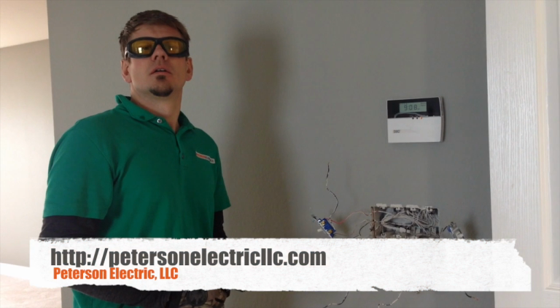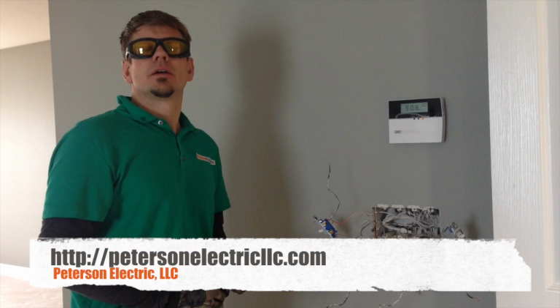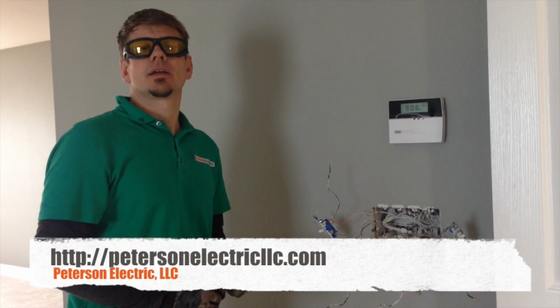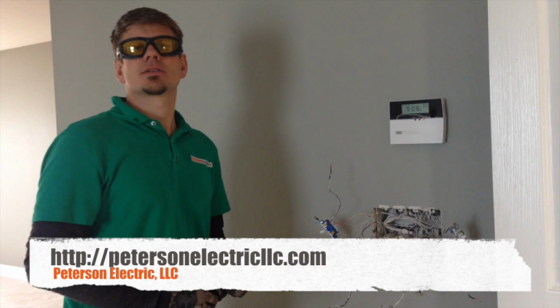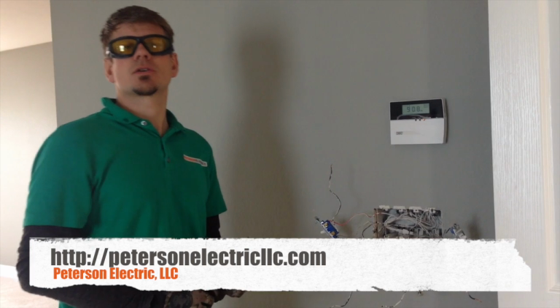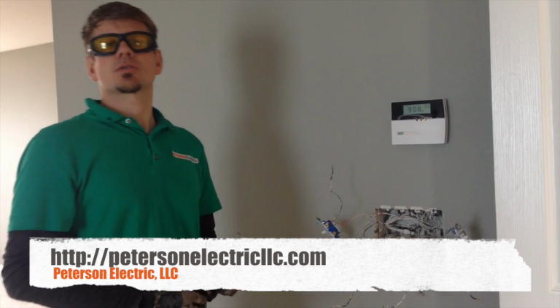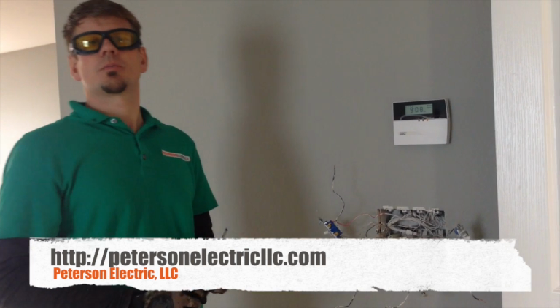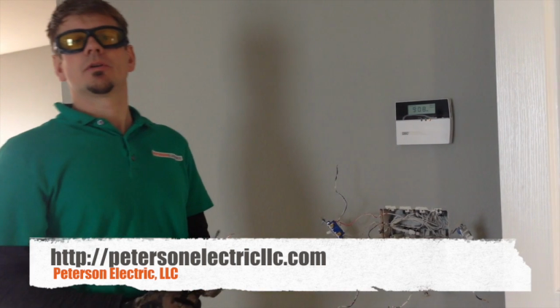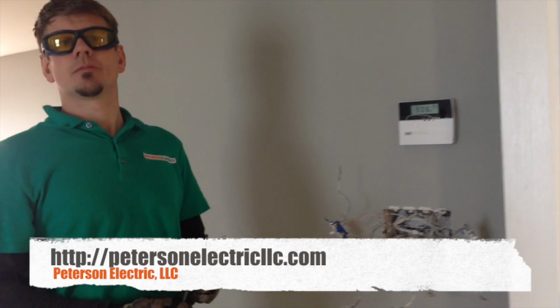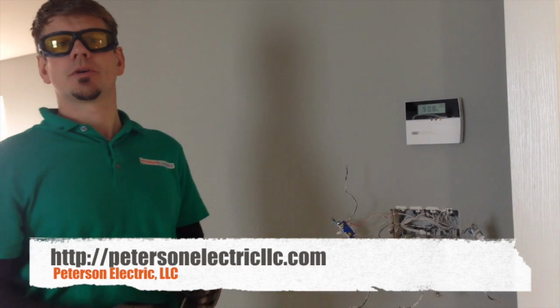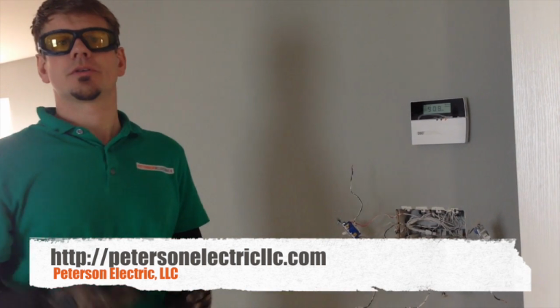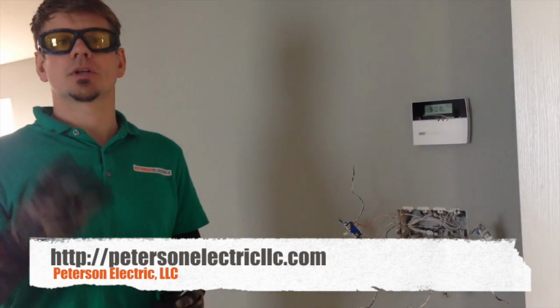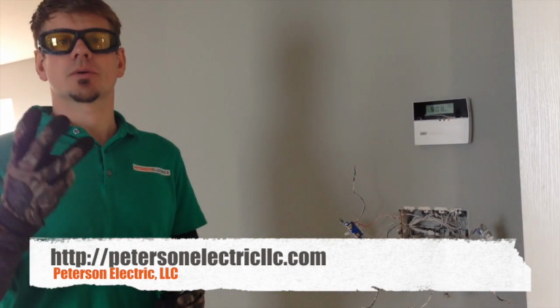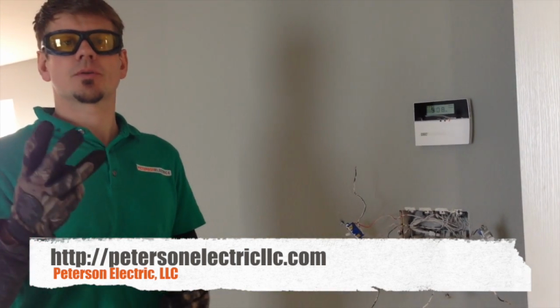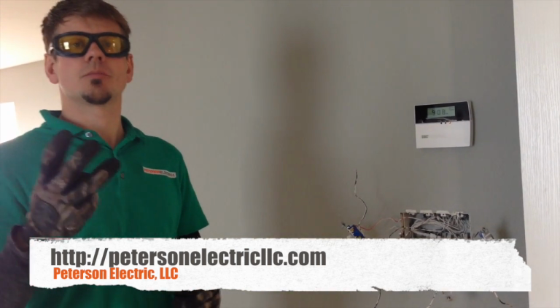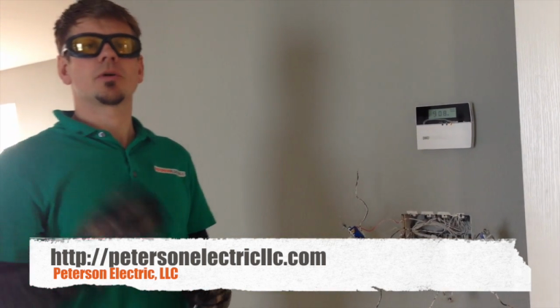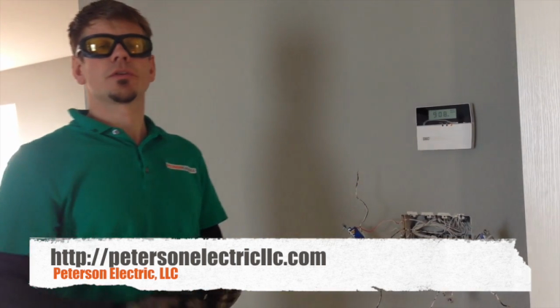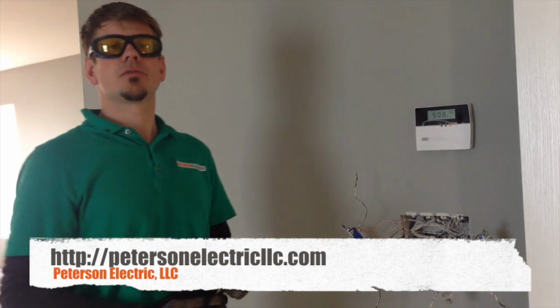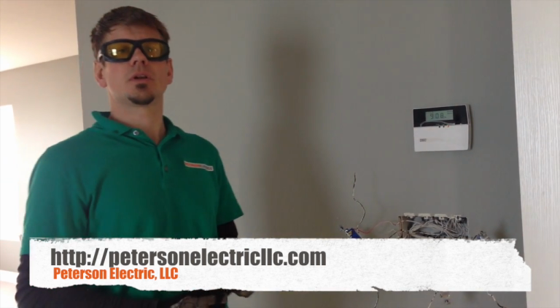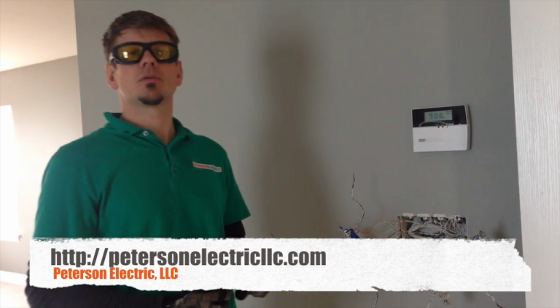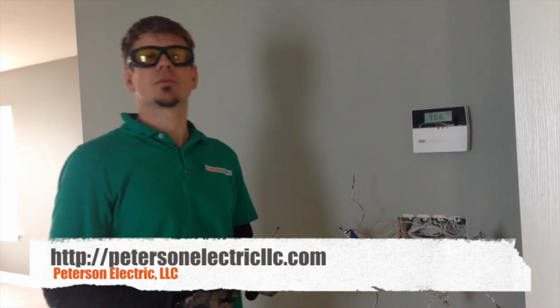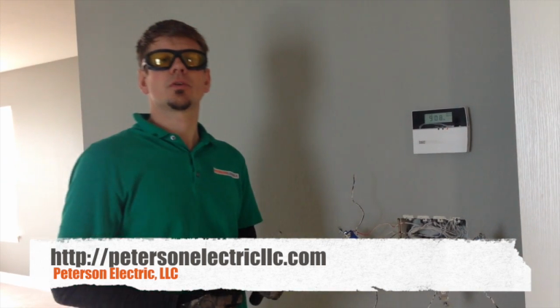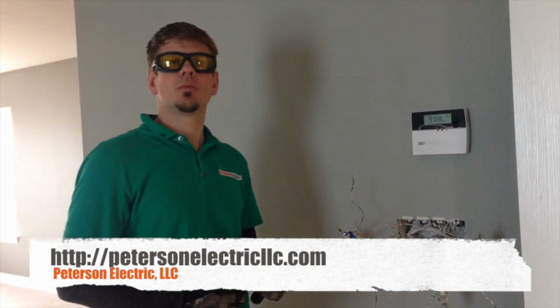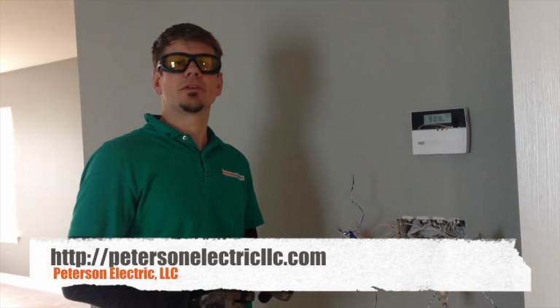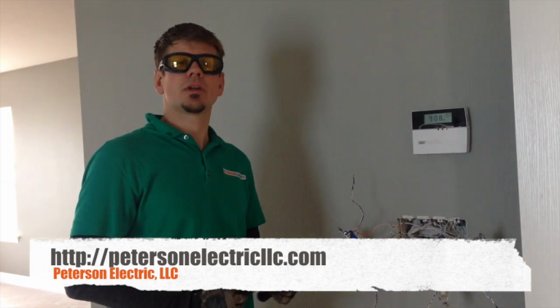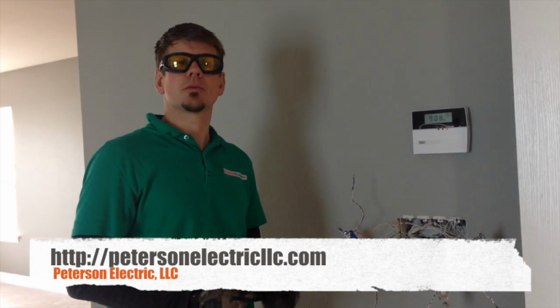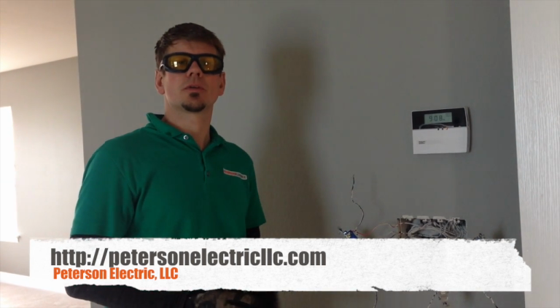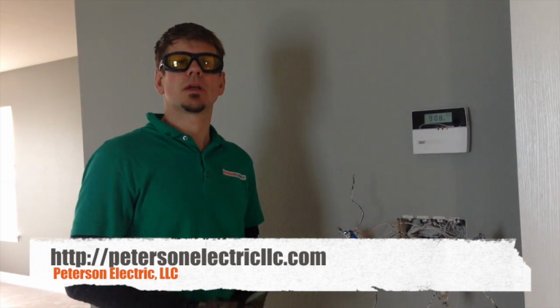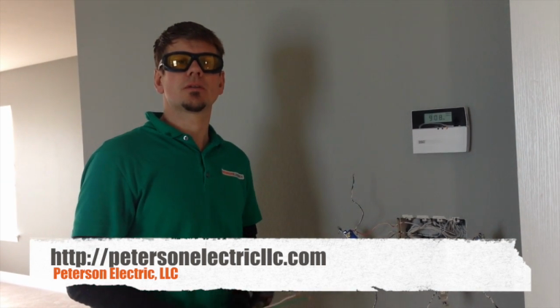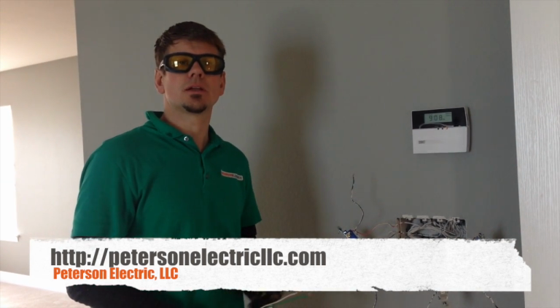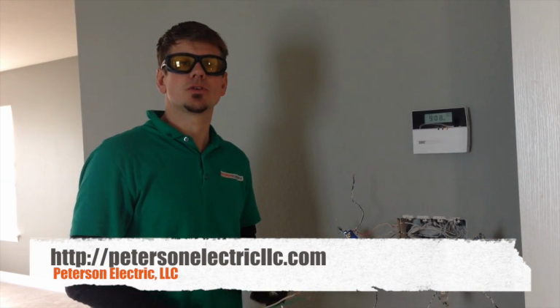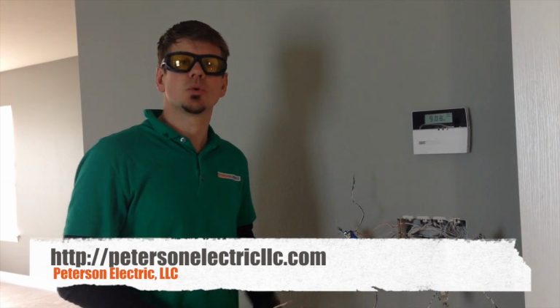Hey guys, Joshua Peterson, Peterson Electric. This is the third part of this video for this home in Stapleton, where we're having an issue.